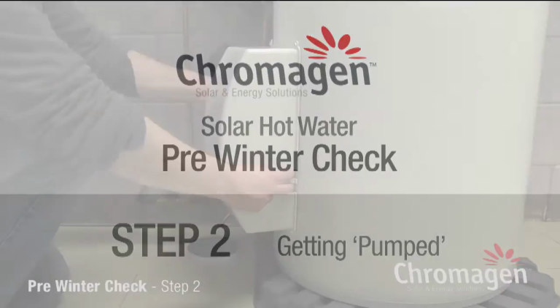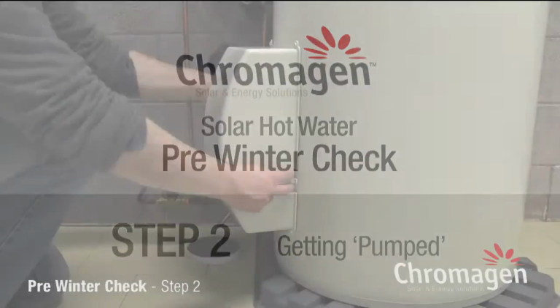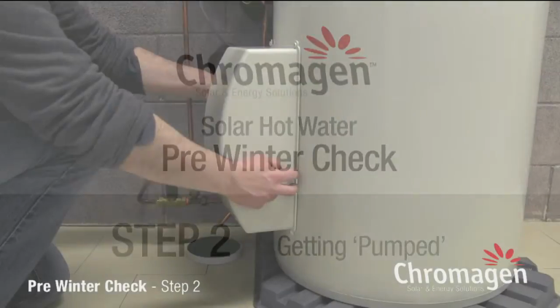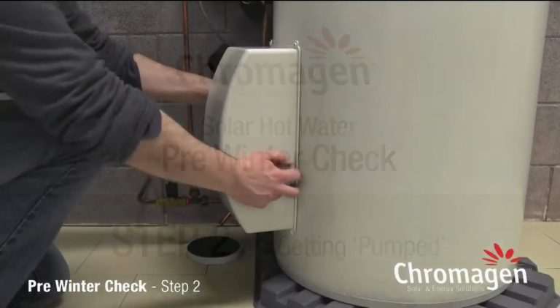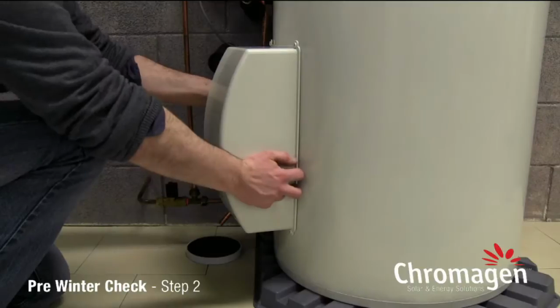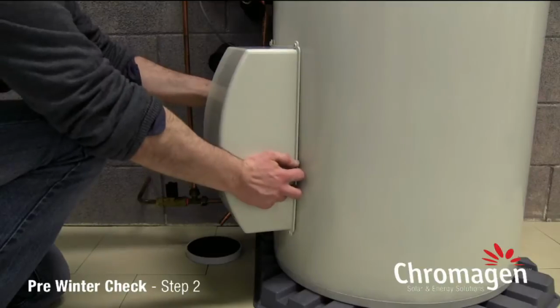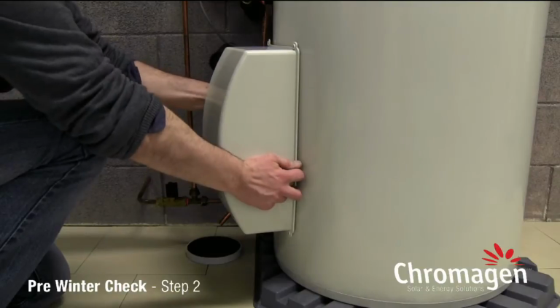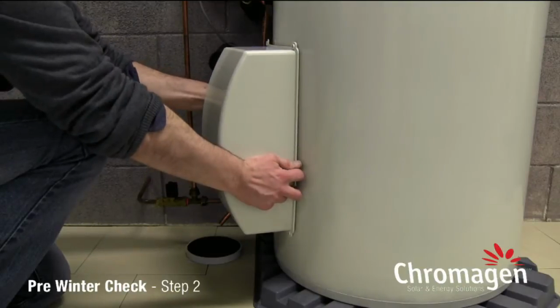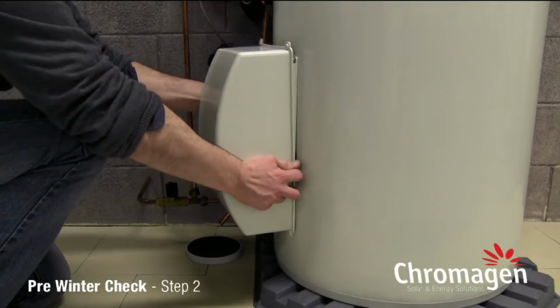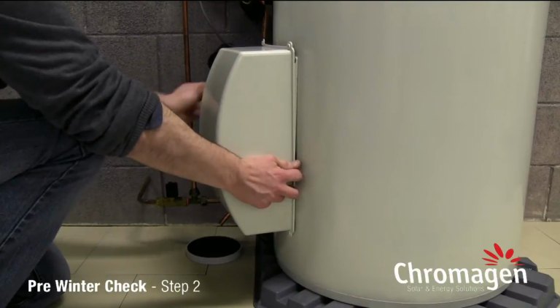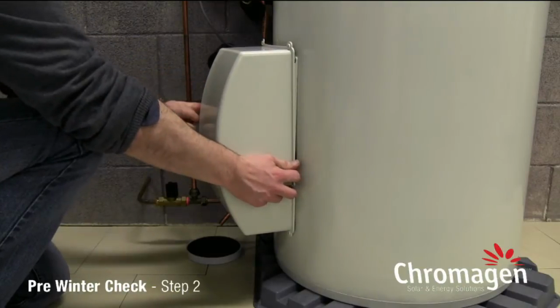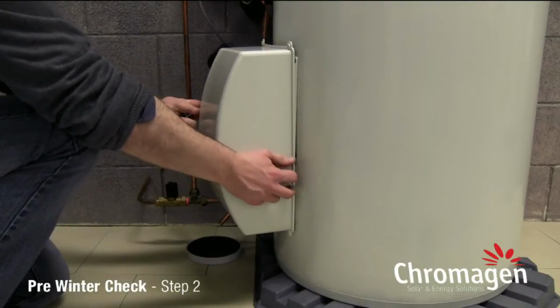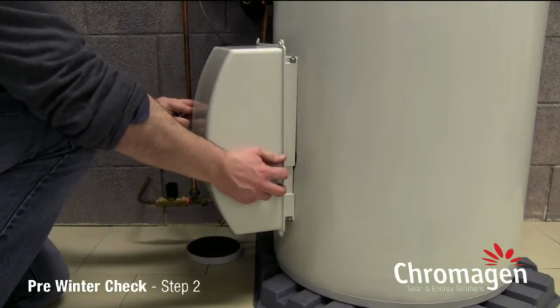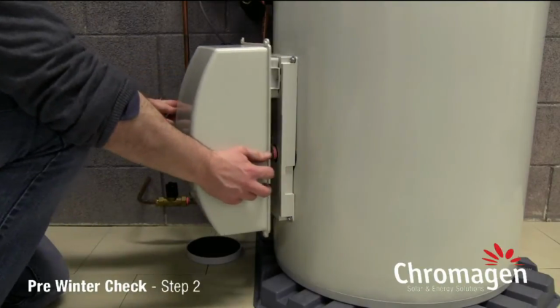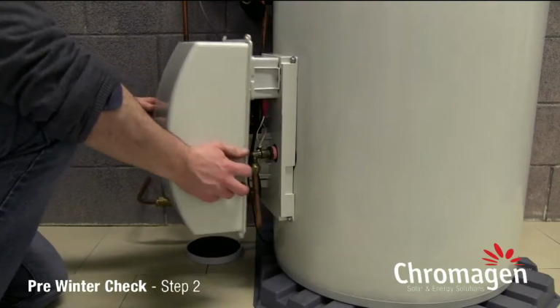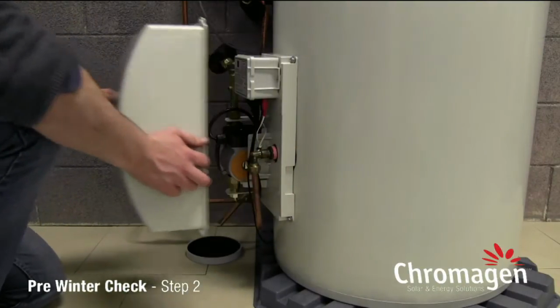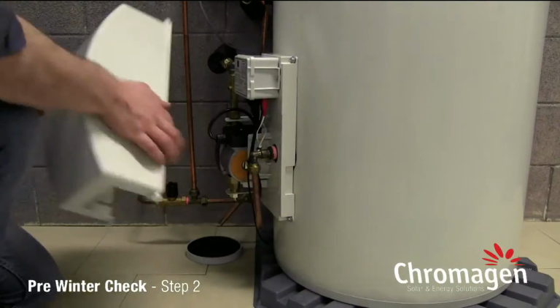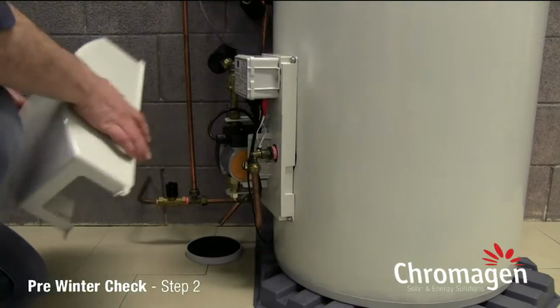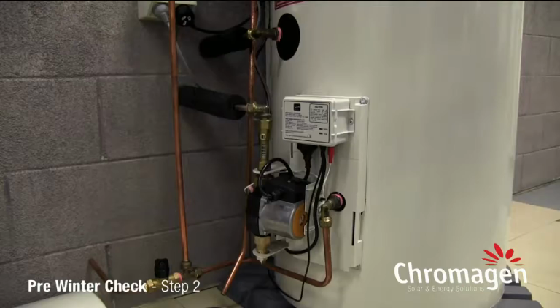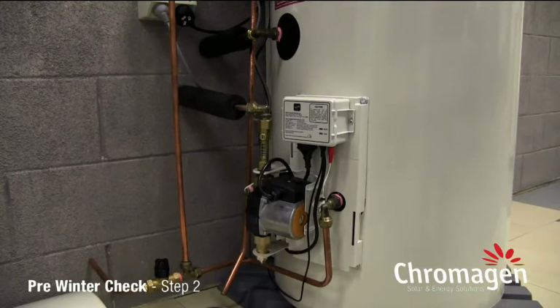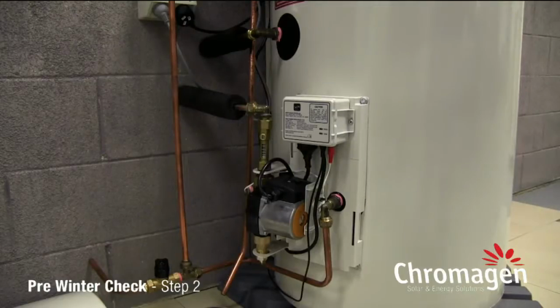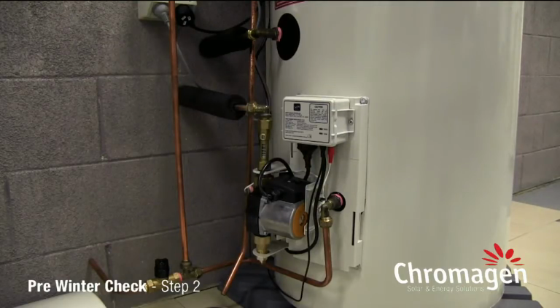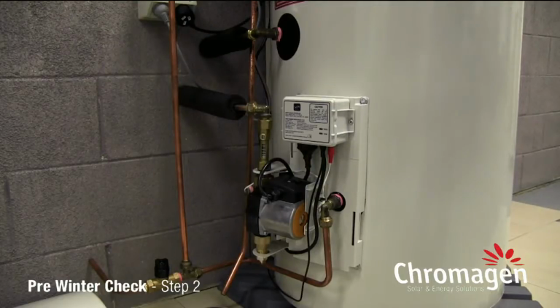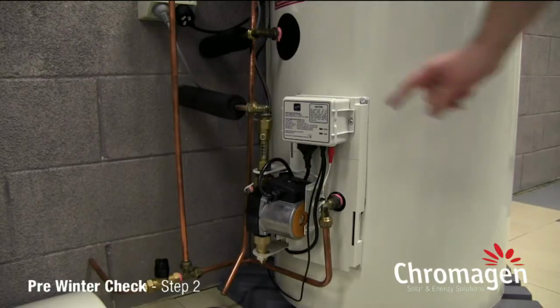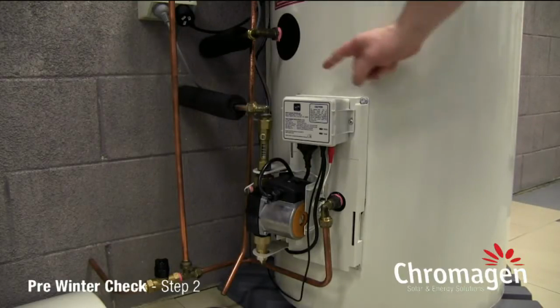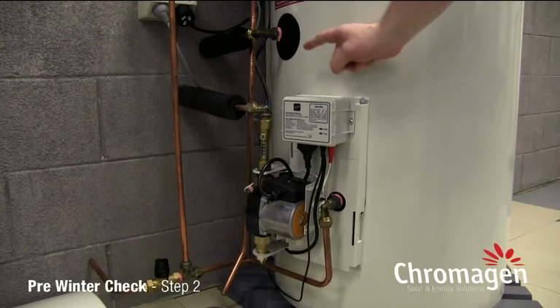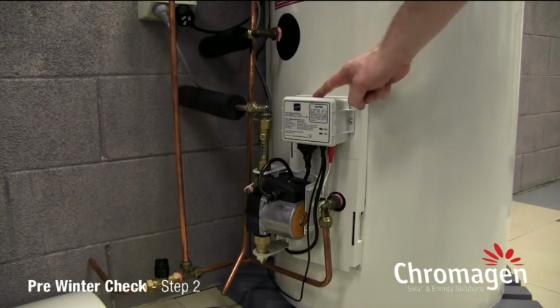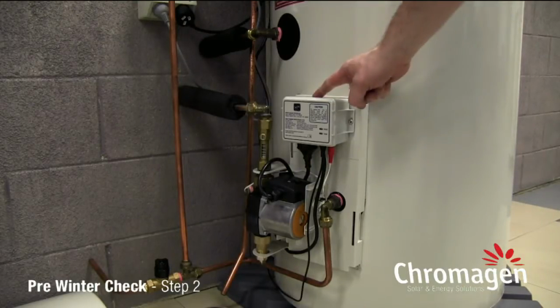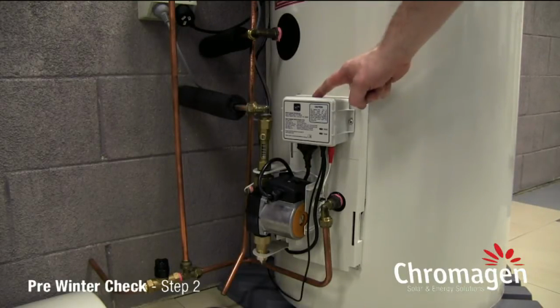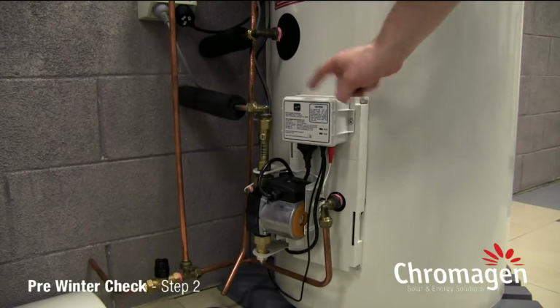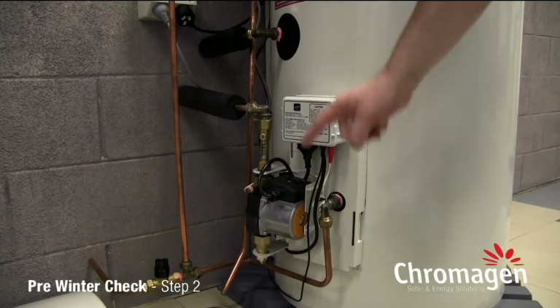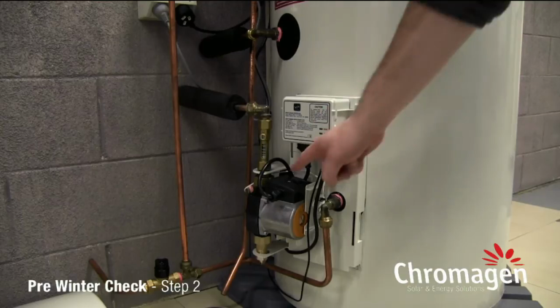Now with our cover removed, as we completed in the previous step, we now have access to the controller and pump.